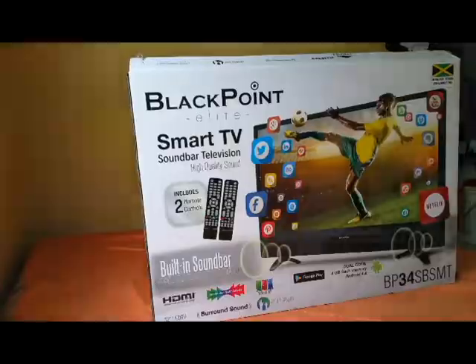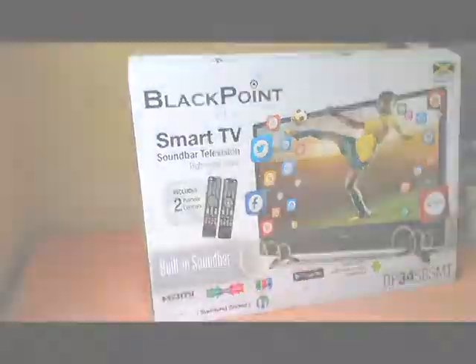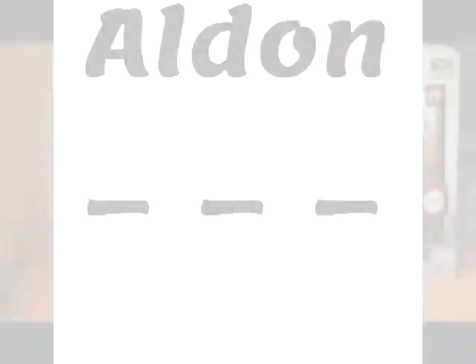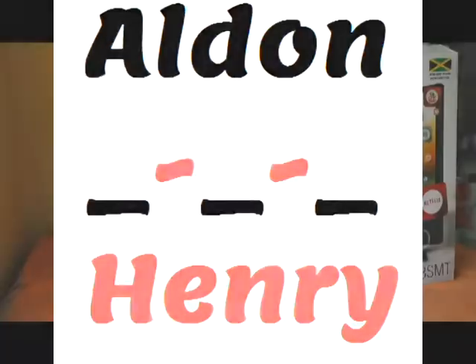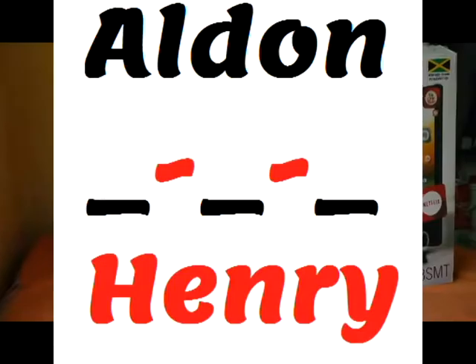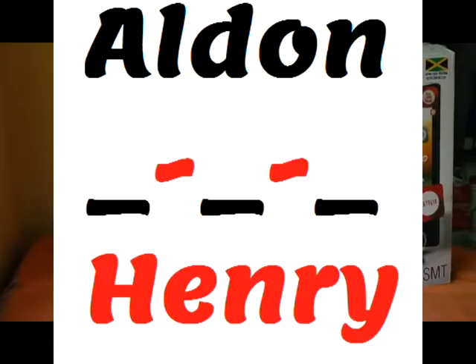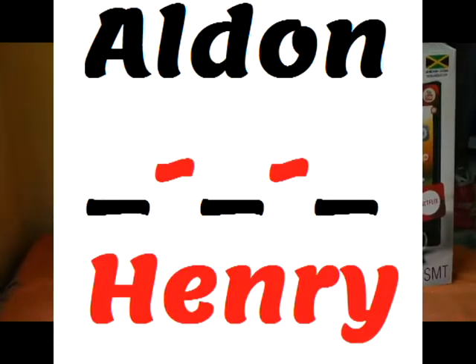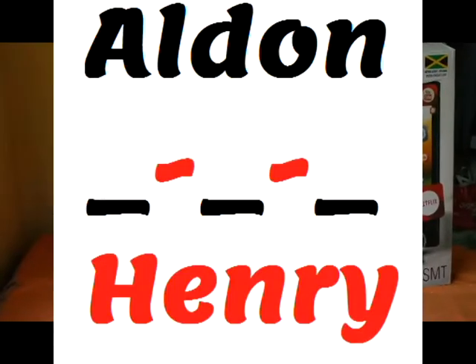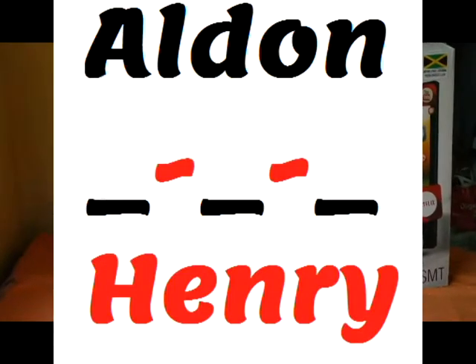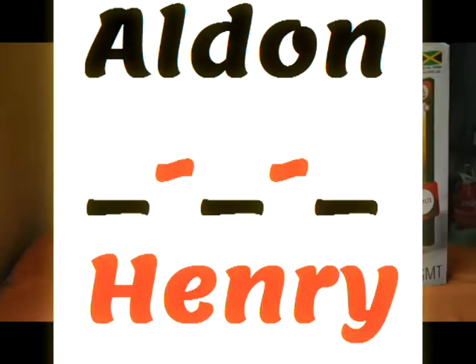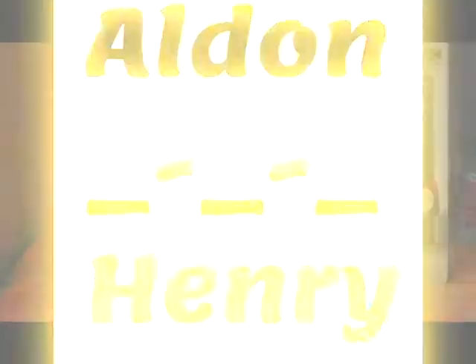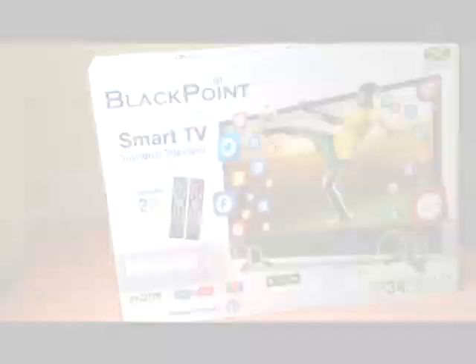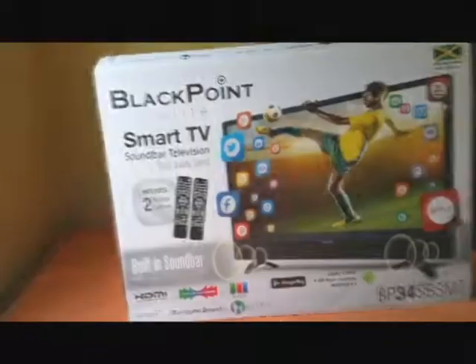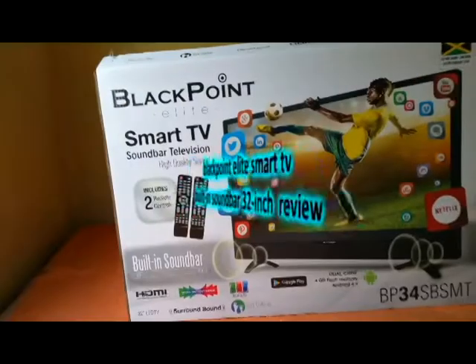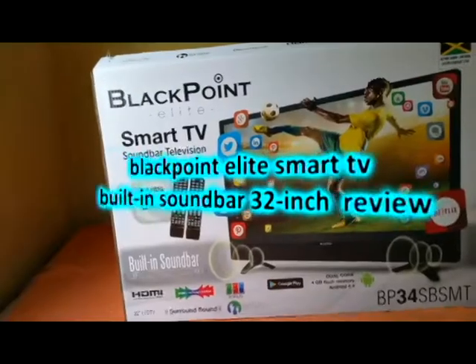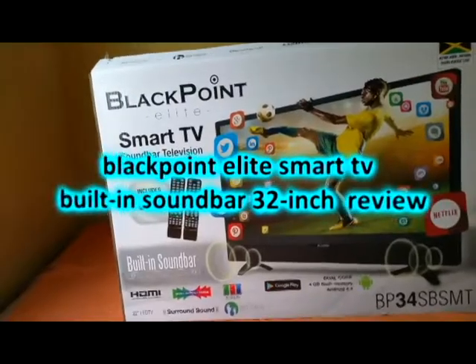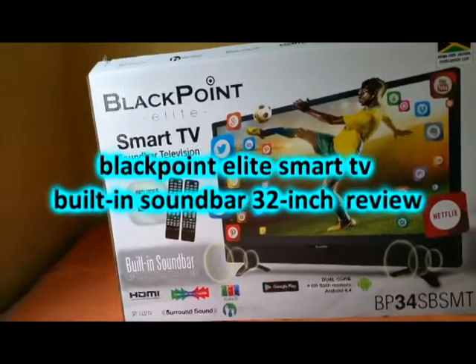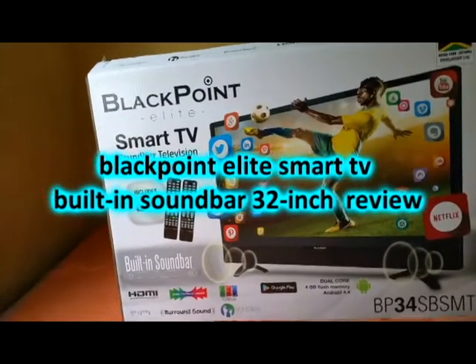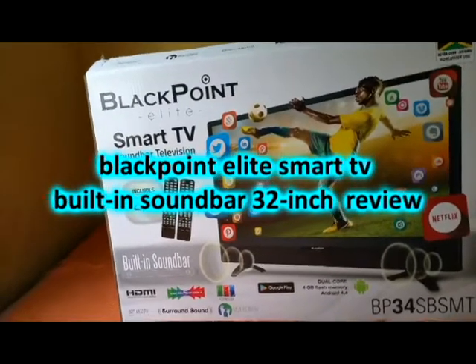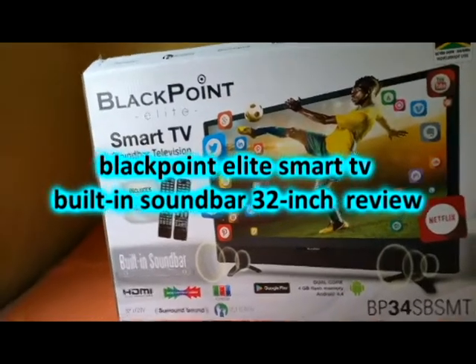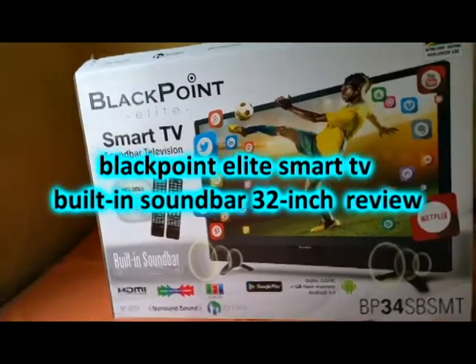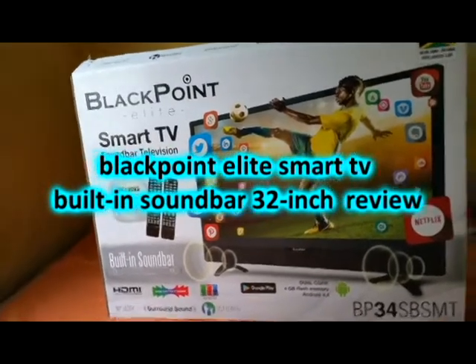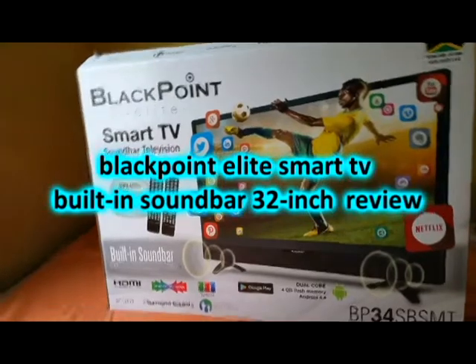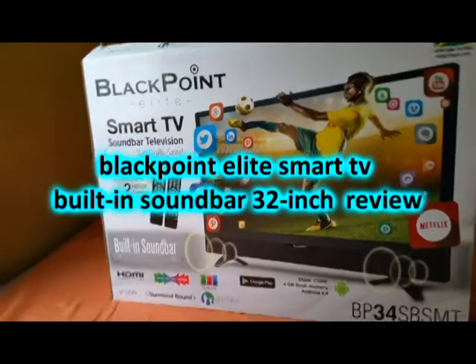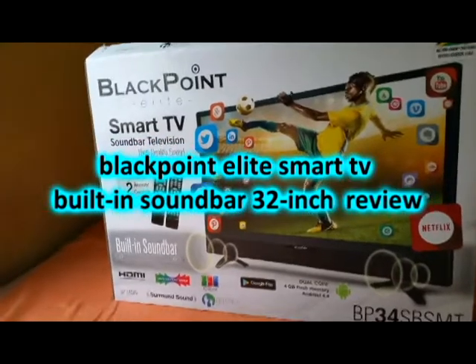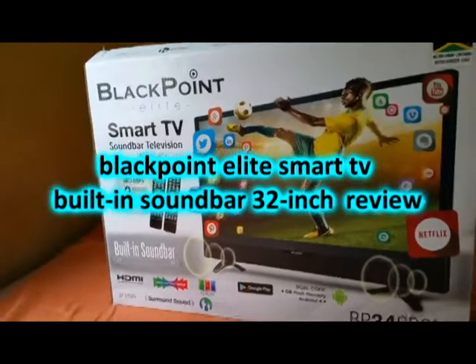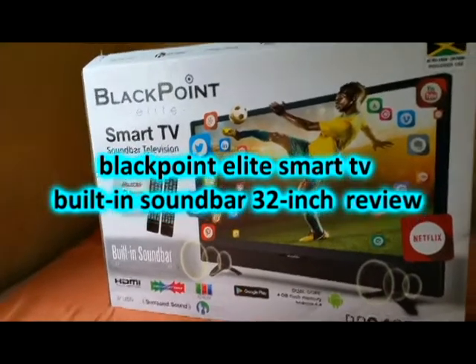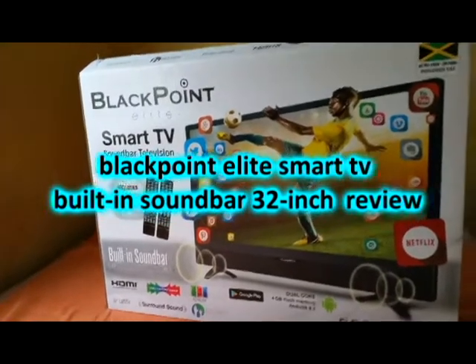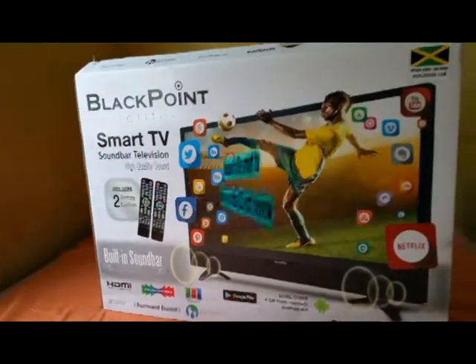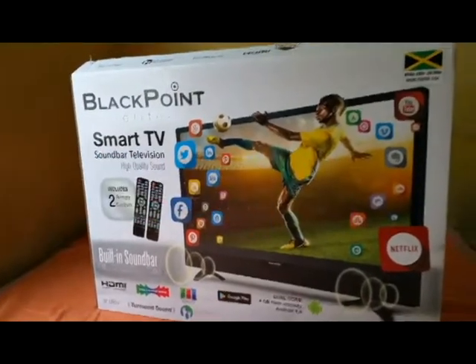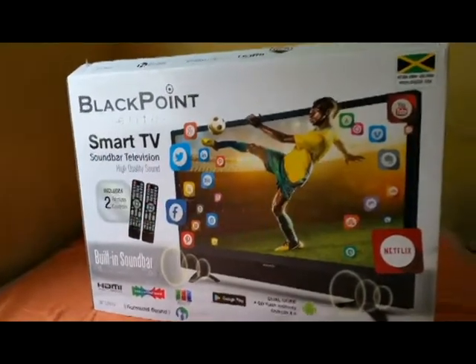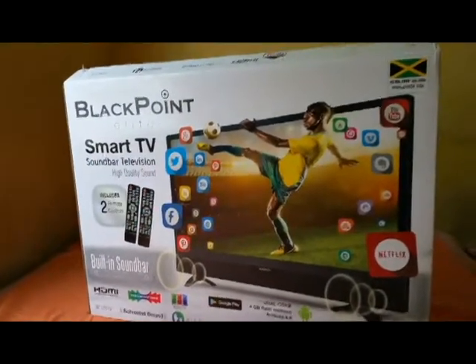This is not a paid ad. Blackpoint Elite — the review. 32 inch Blackpoint Elite.